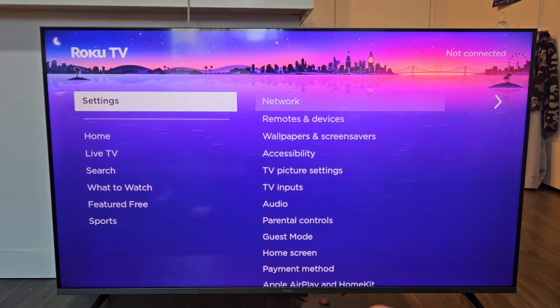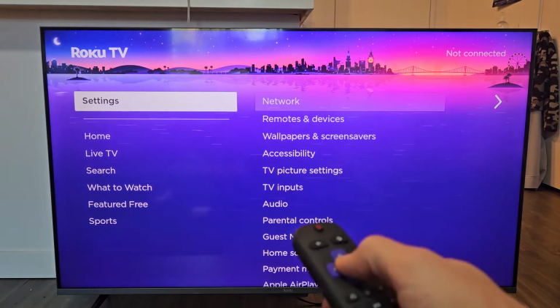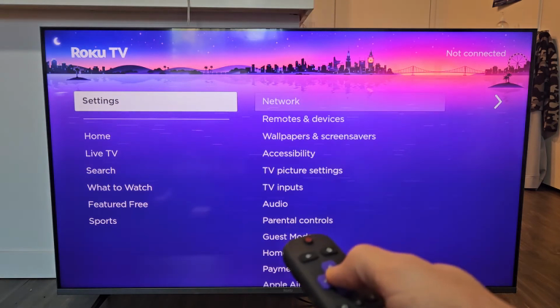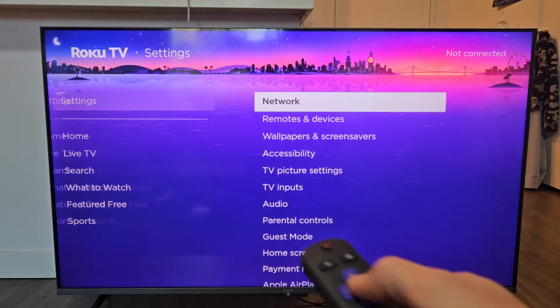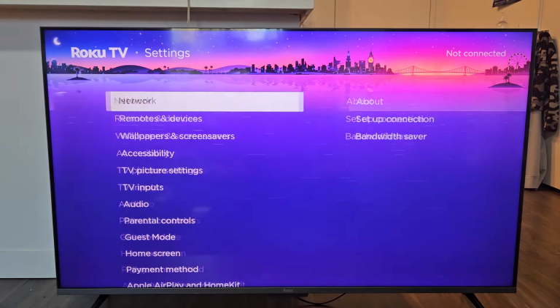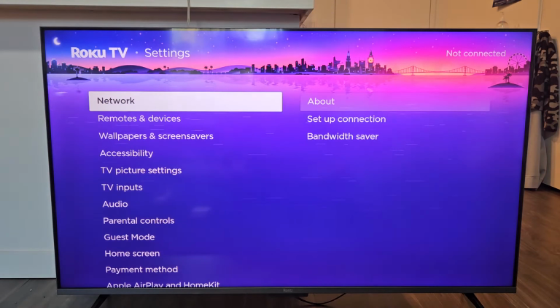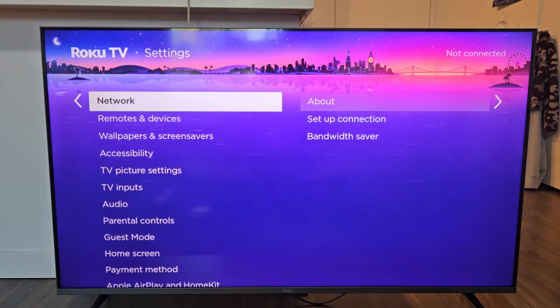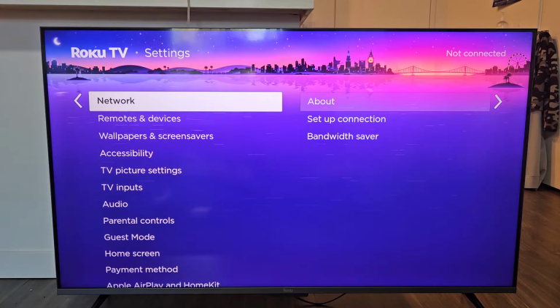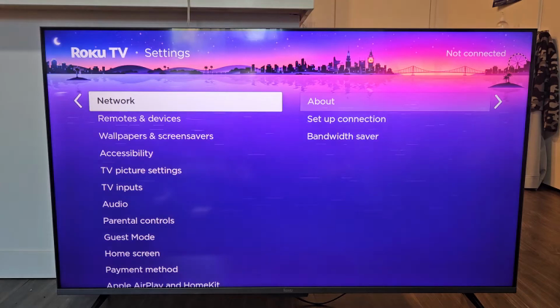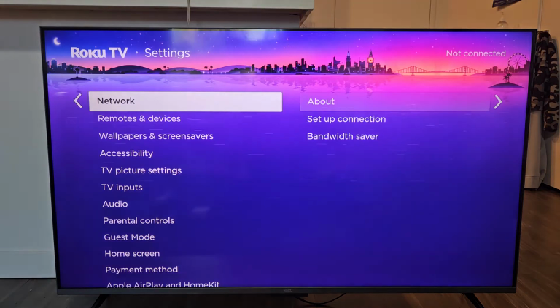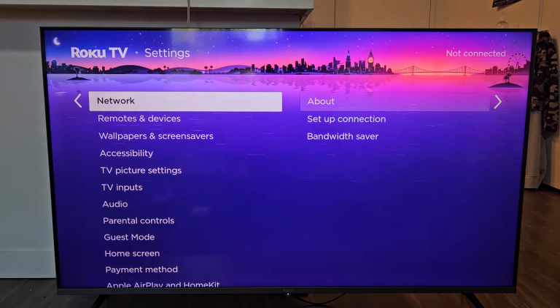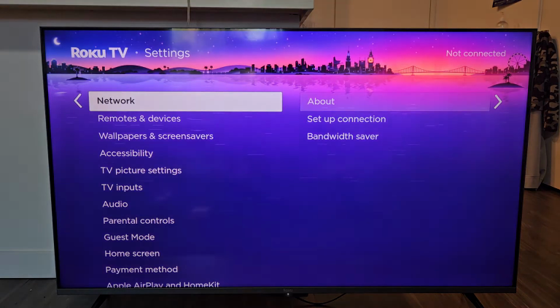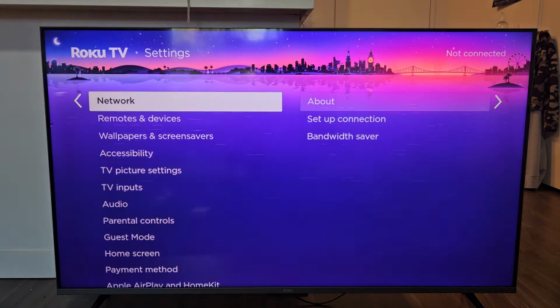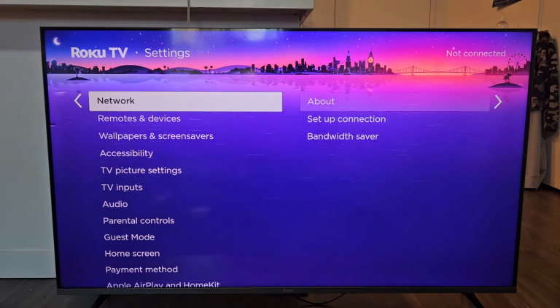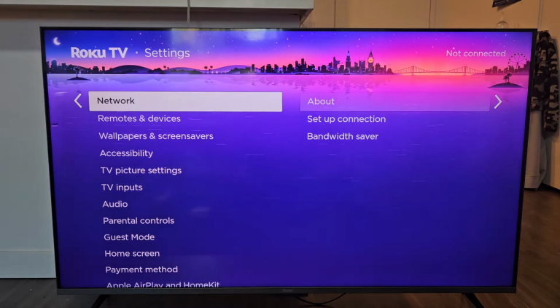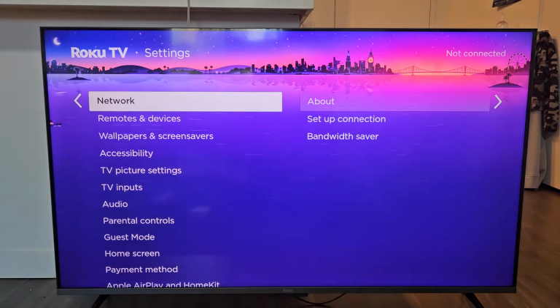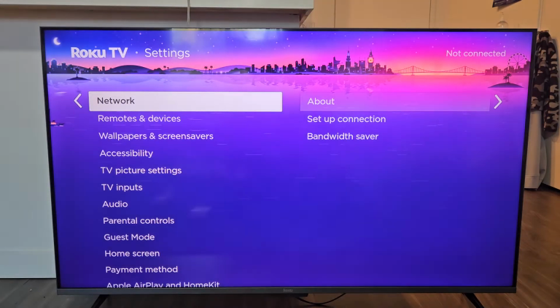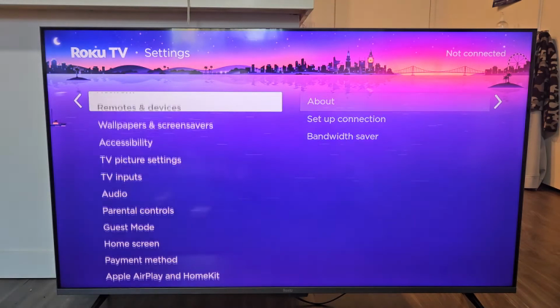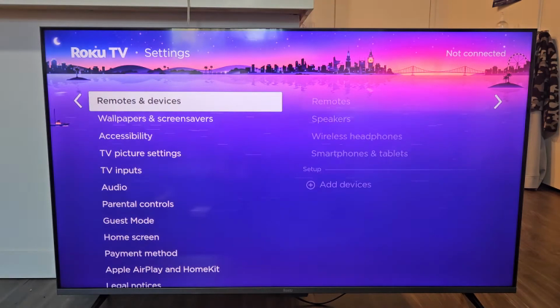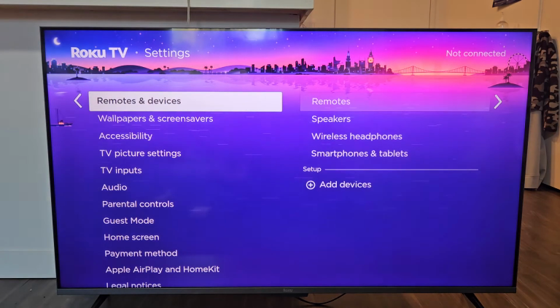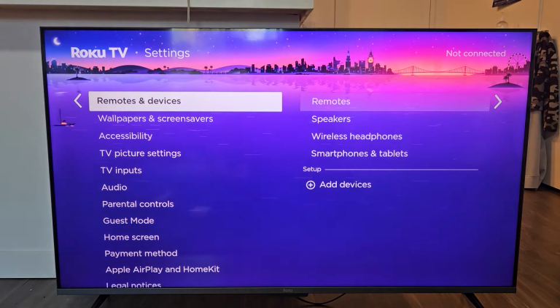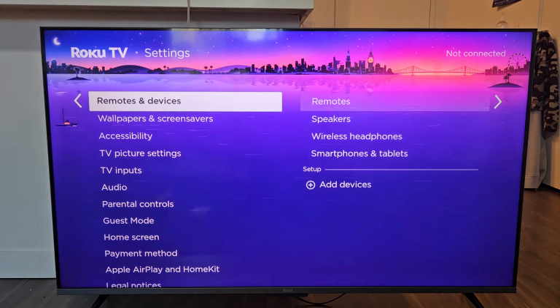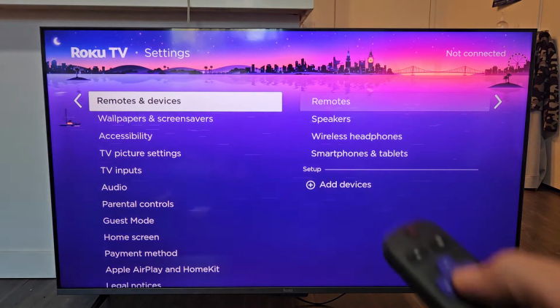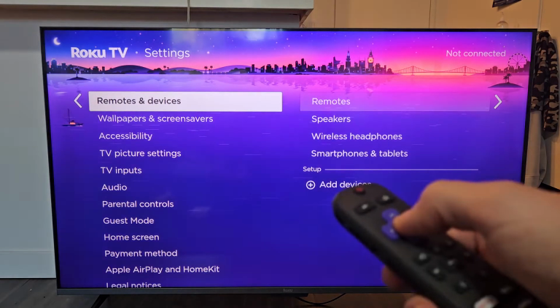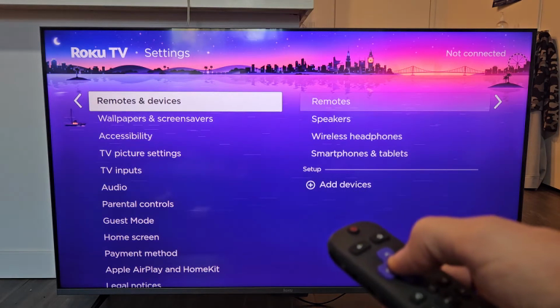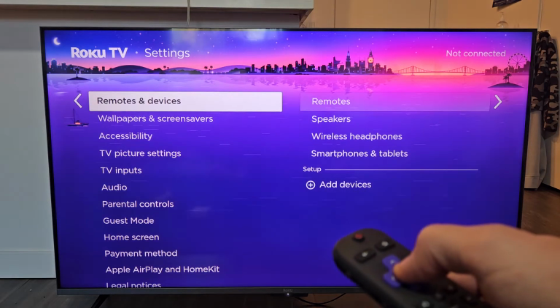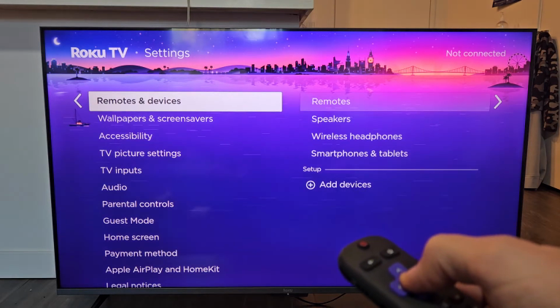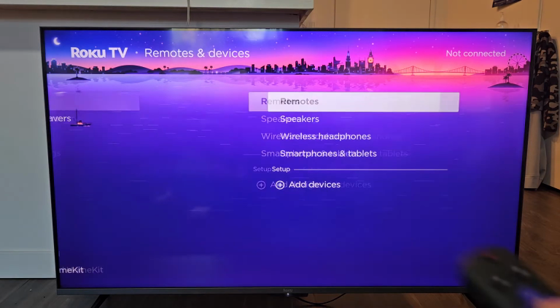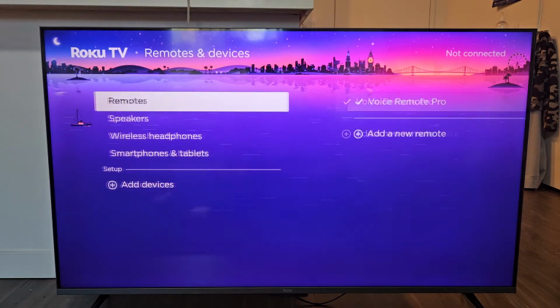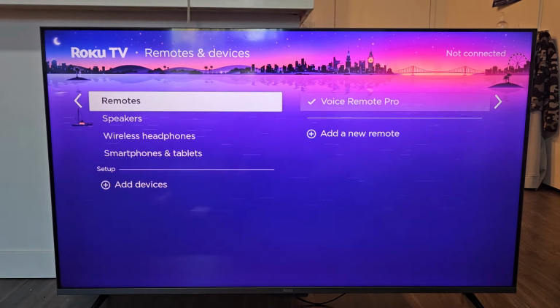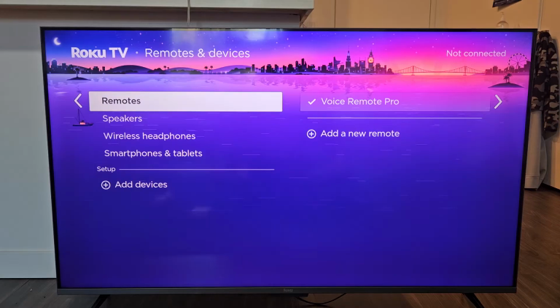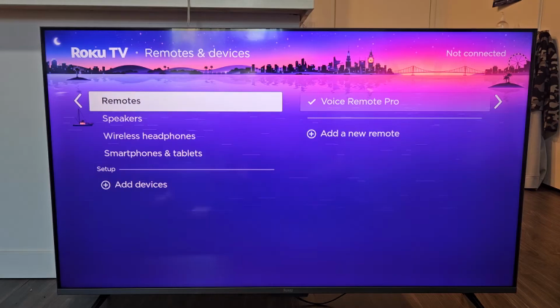Select OK on the remote. Go down one to Remotes and Devices right there. Select OK on the remote.